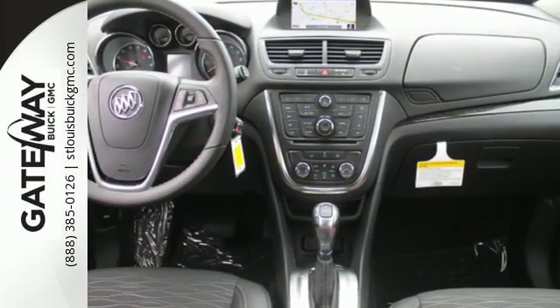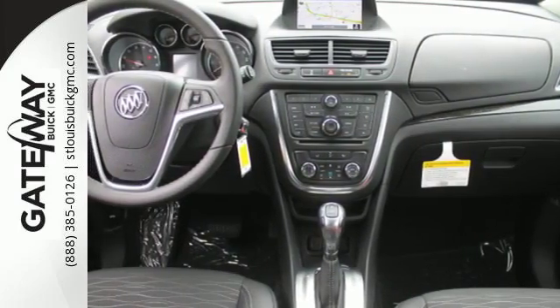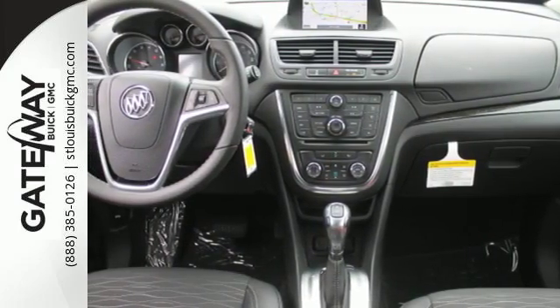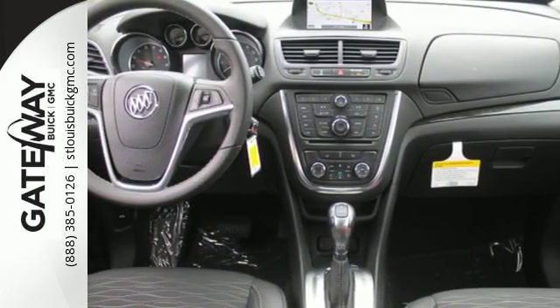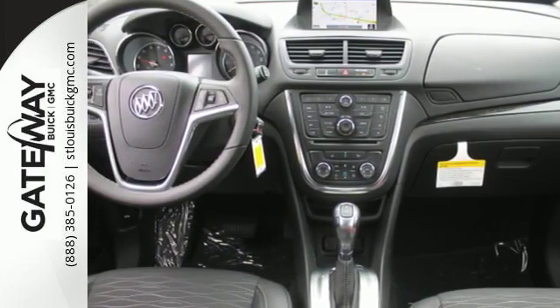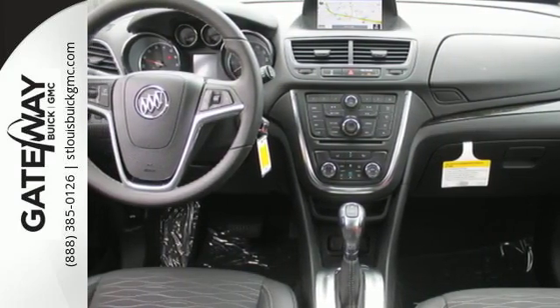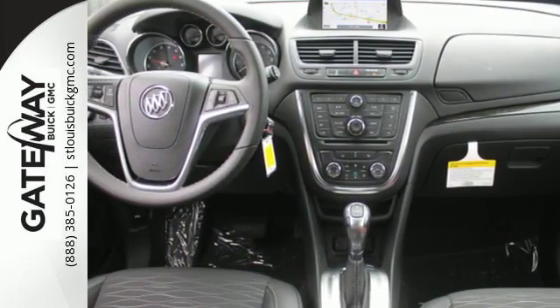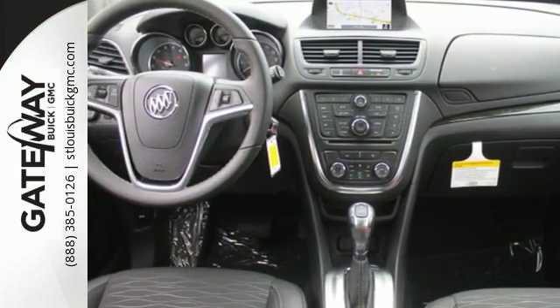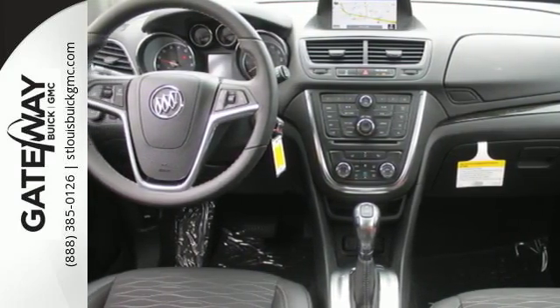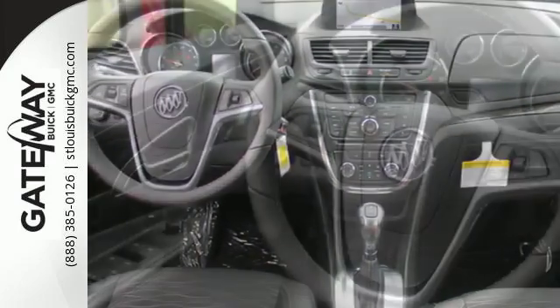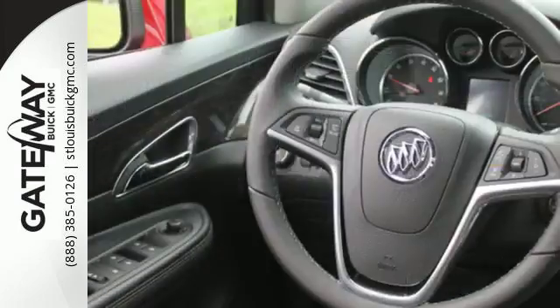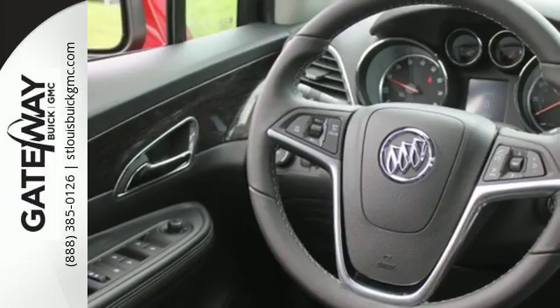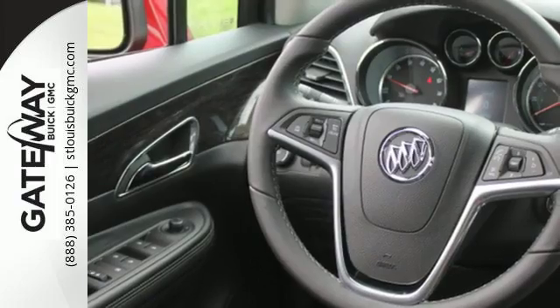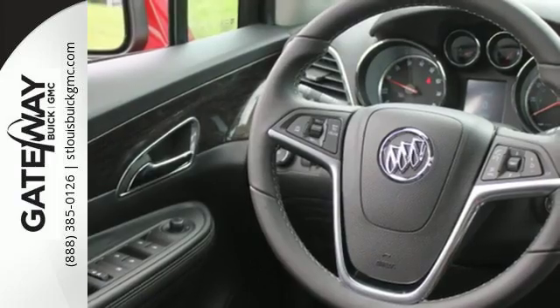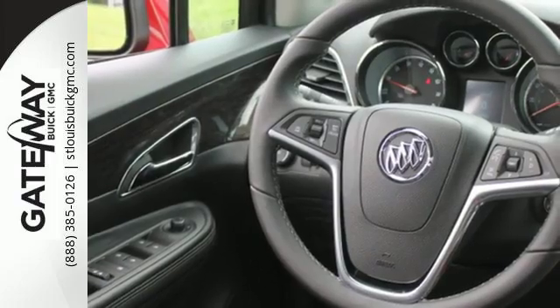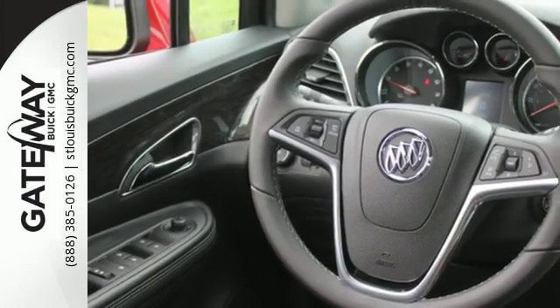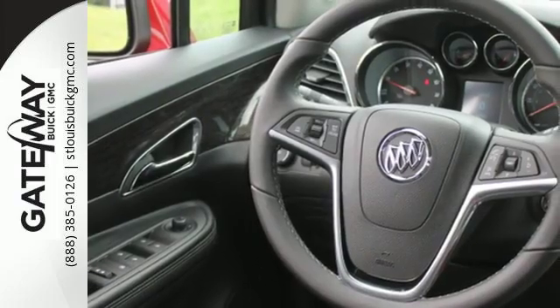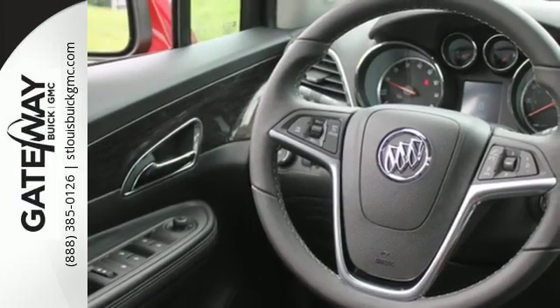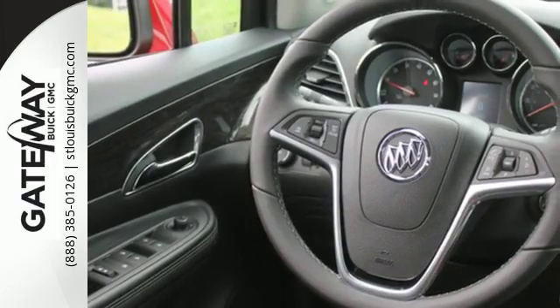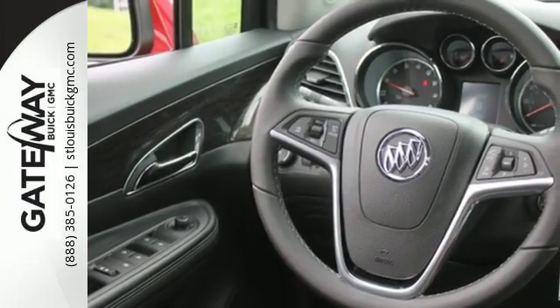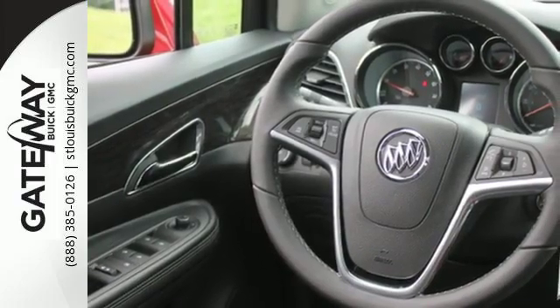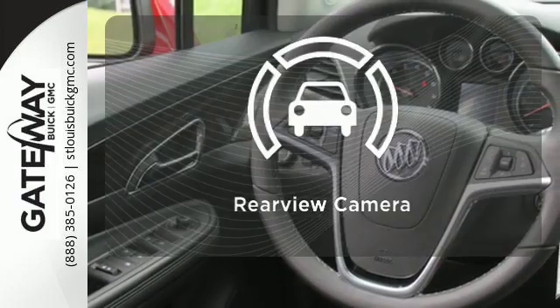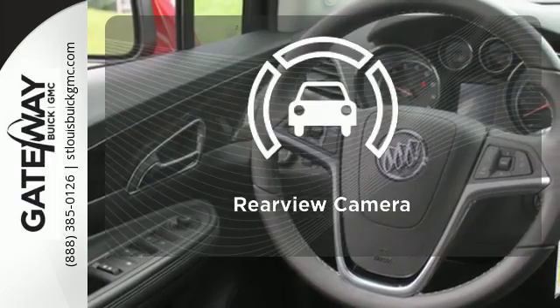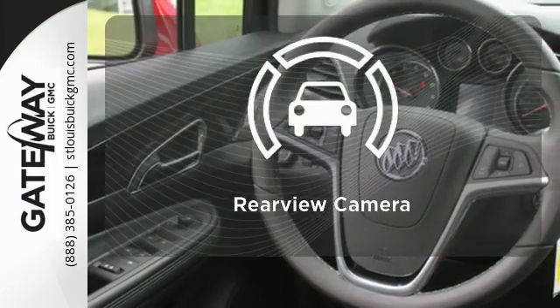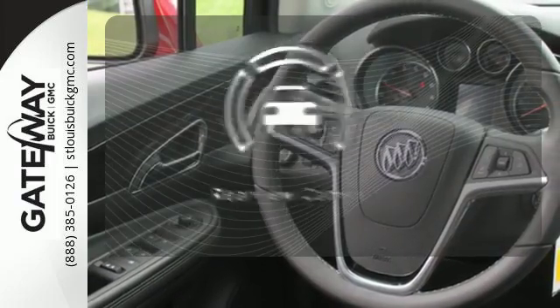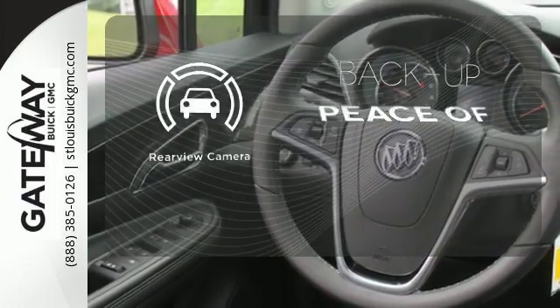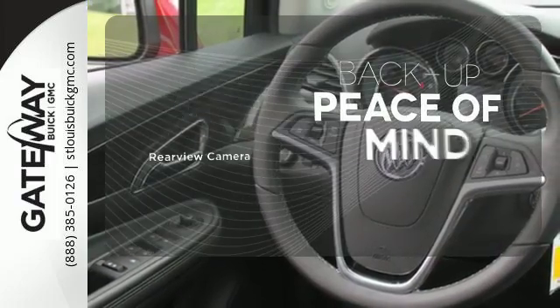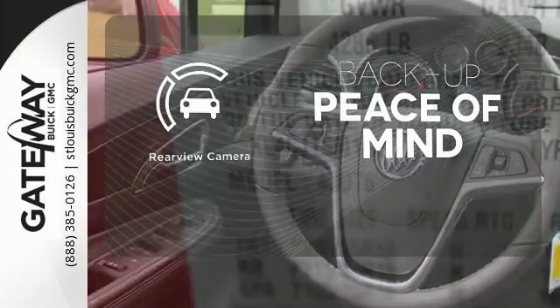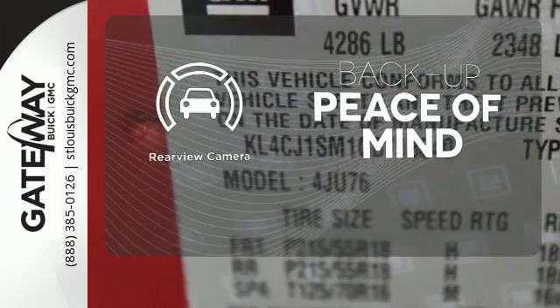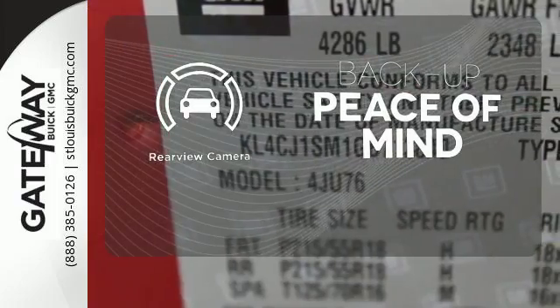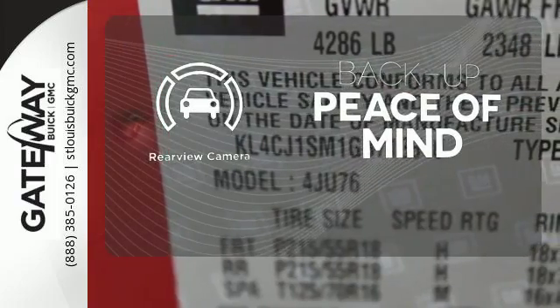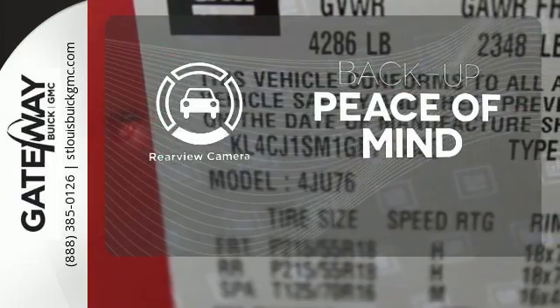It also has the conveniences of keyless entry, Stabilitrack, and a rearview camera. Hindsight is 20-20 with the back-up camera.